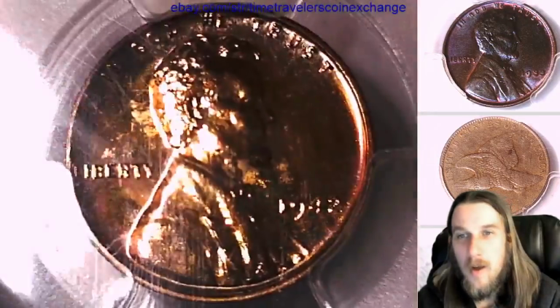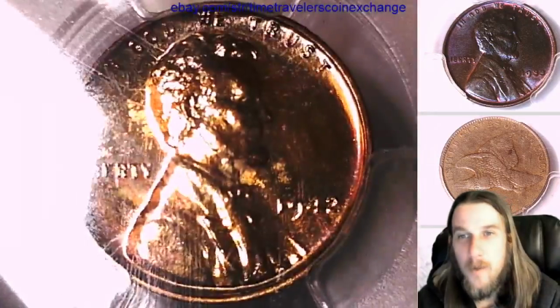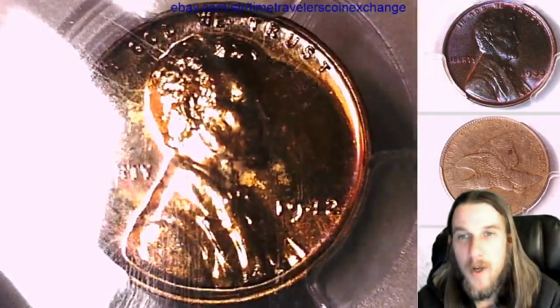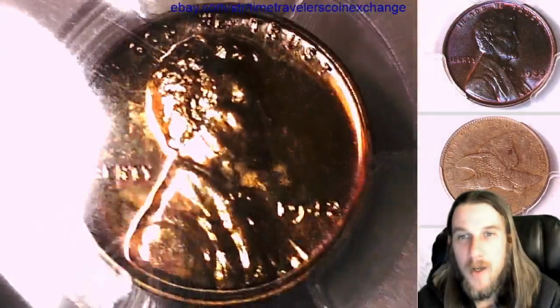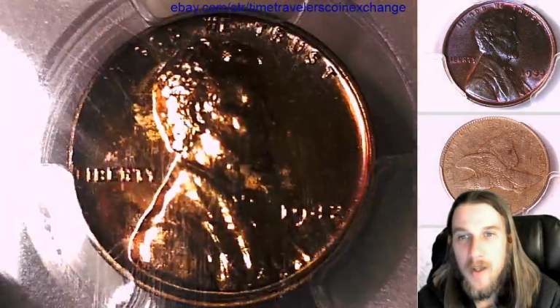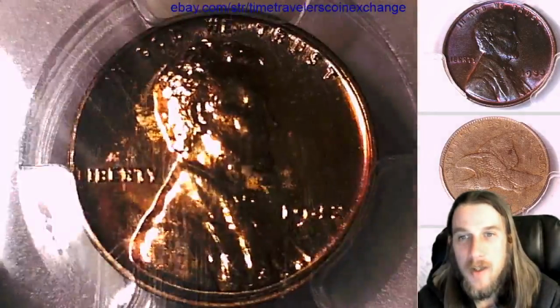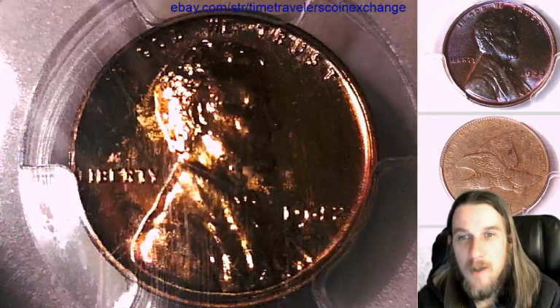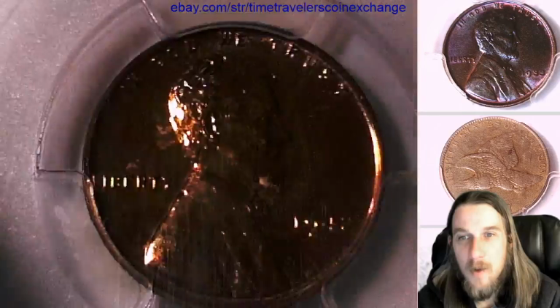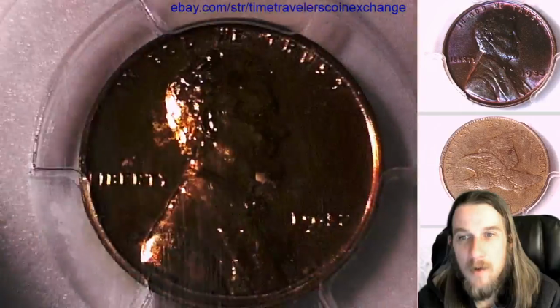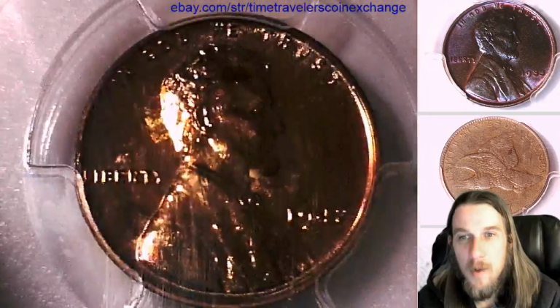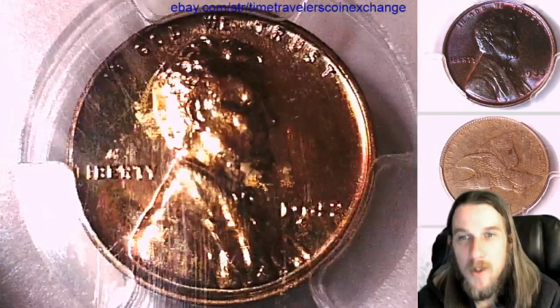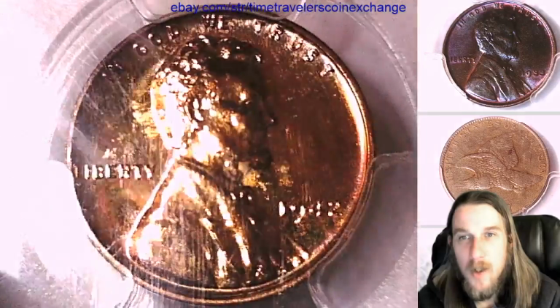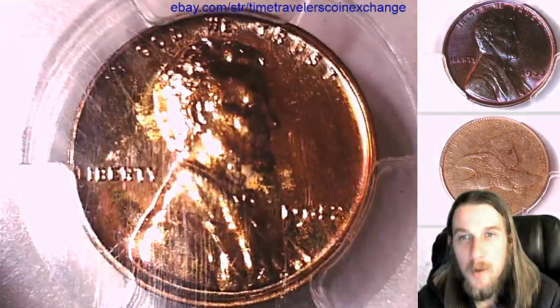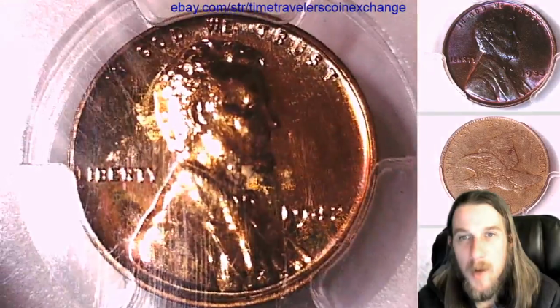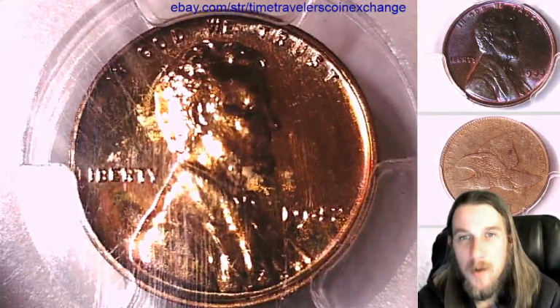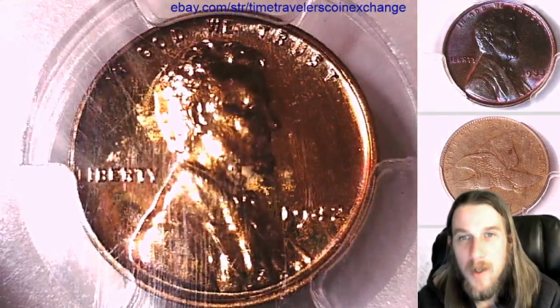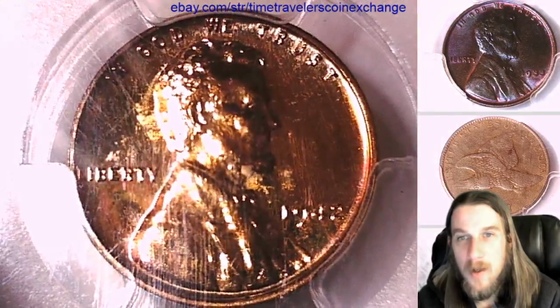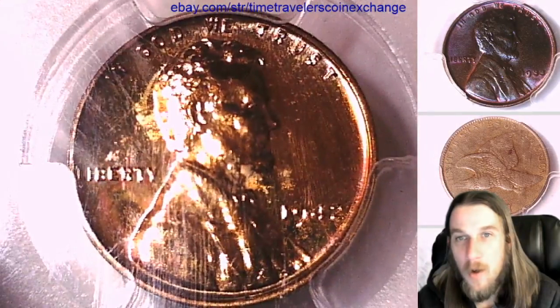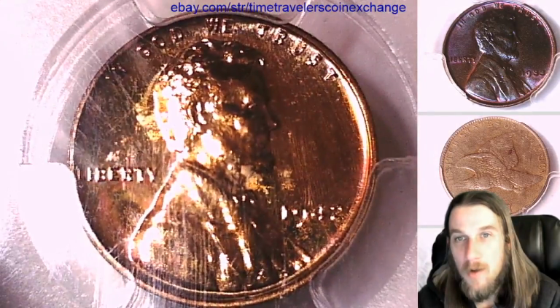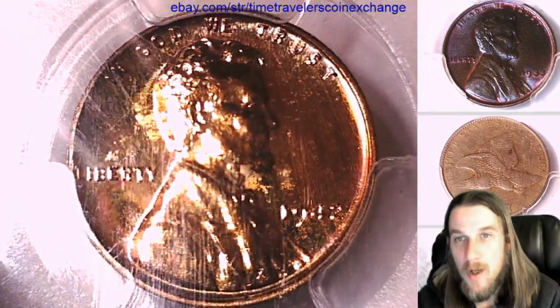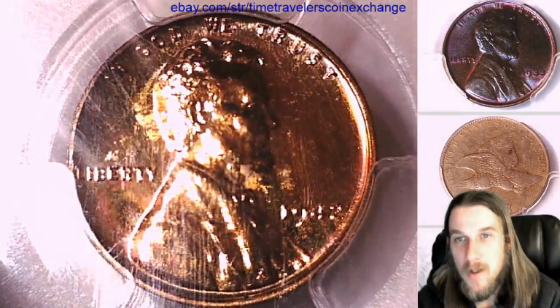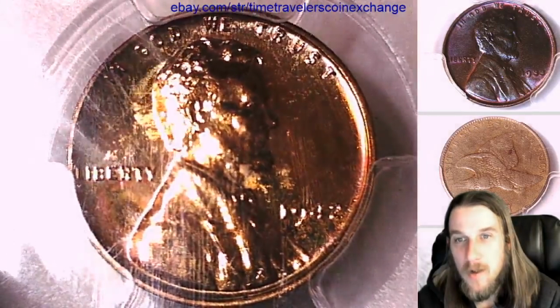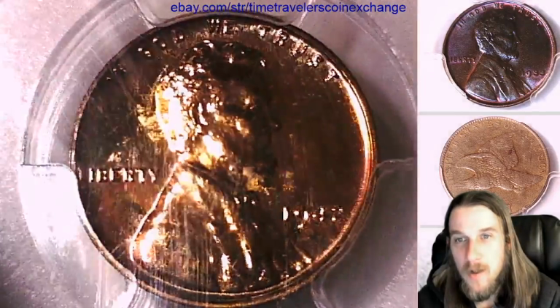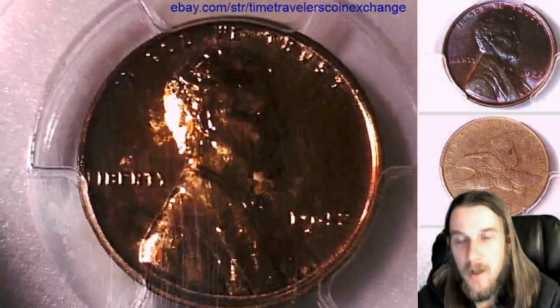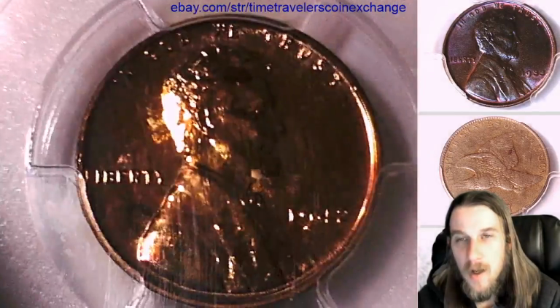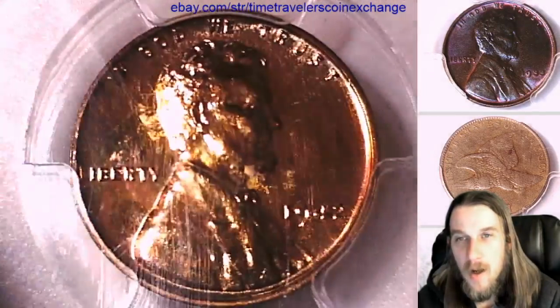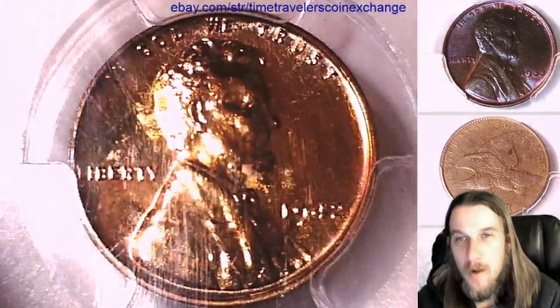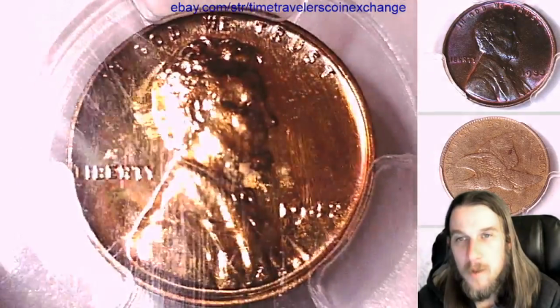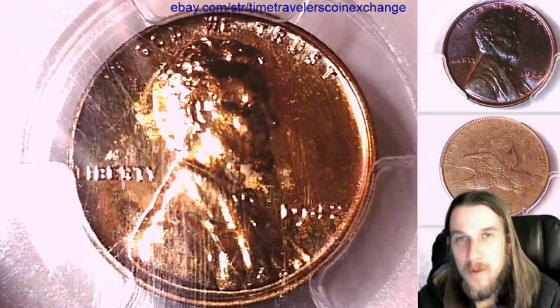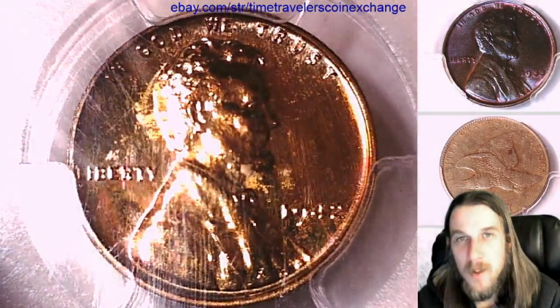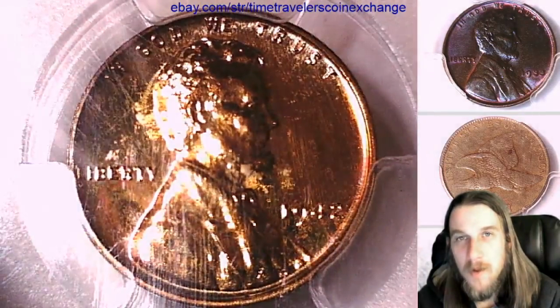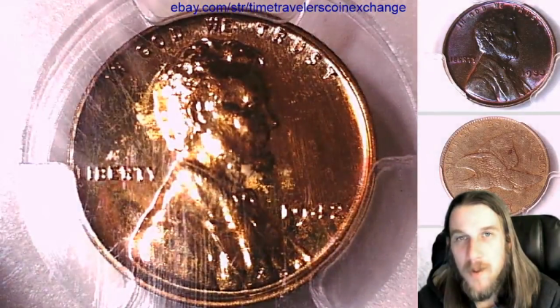Alright, thanks everyone for watching. I'll be back with another coin very soon. See you in the future.